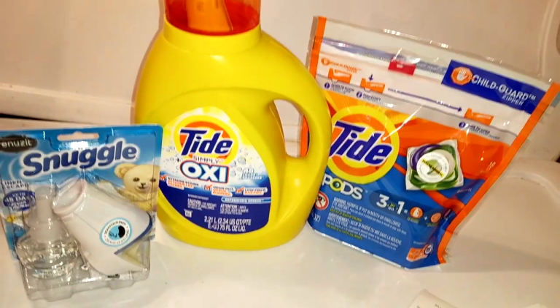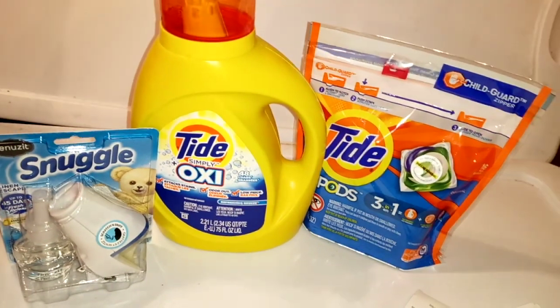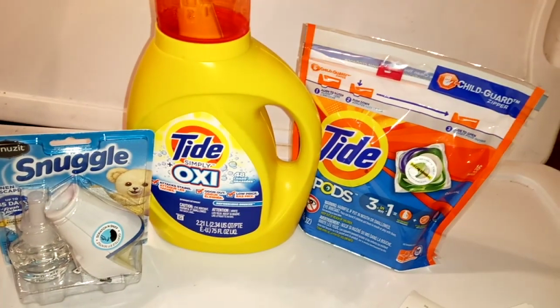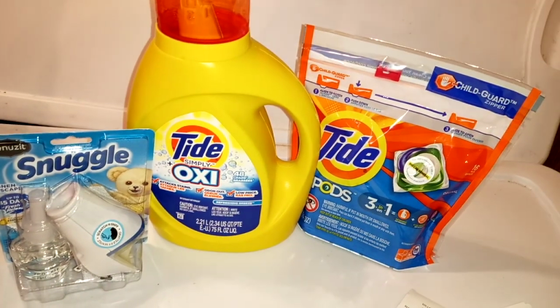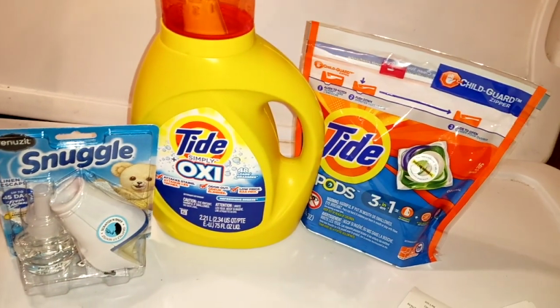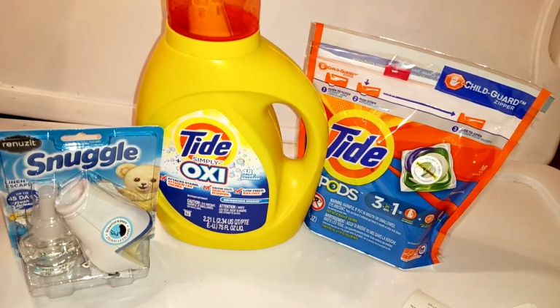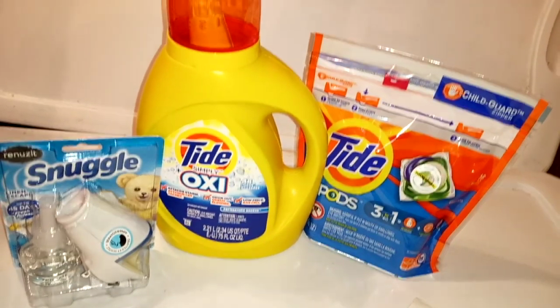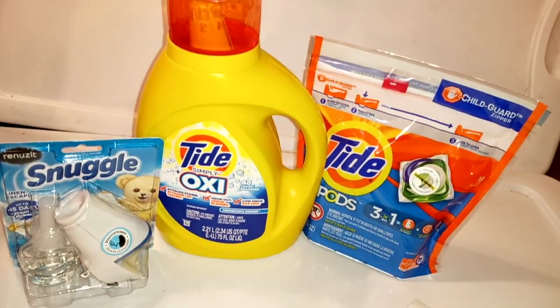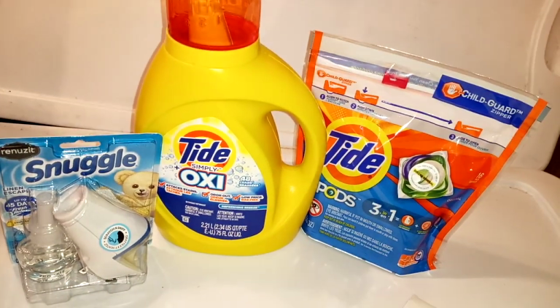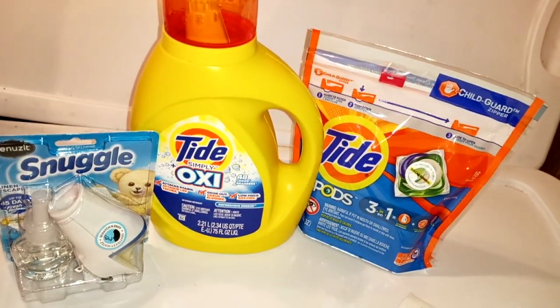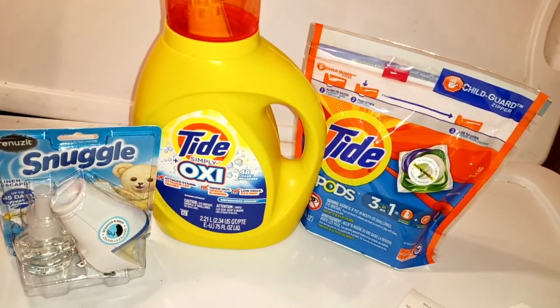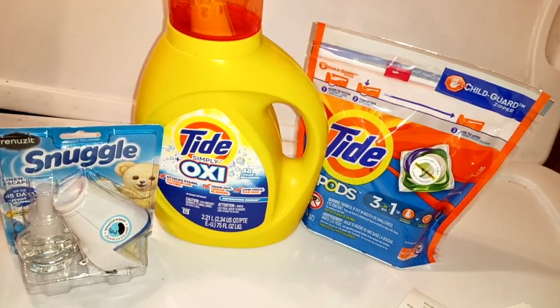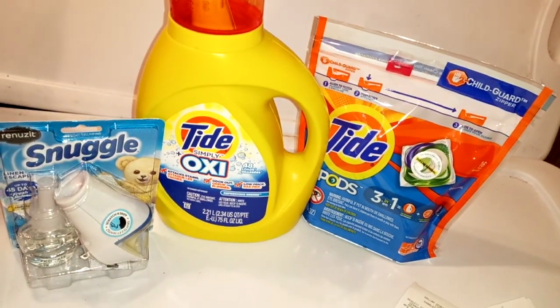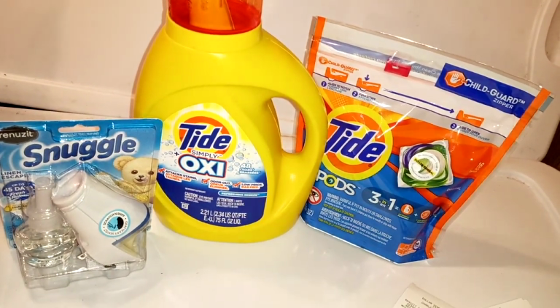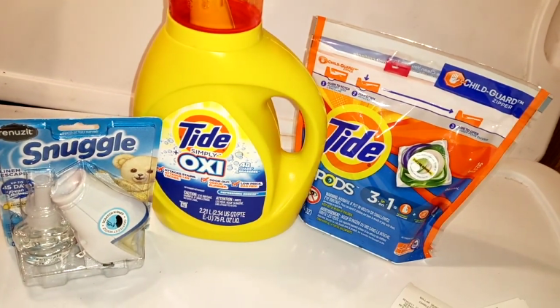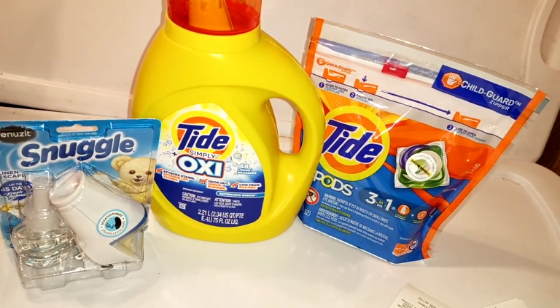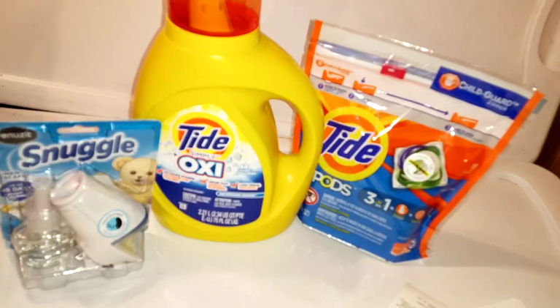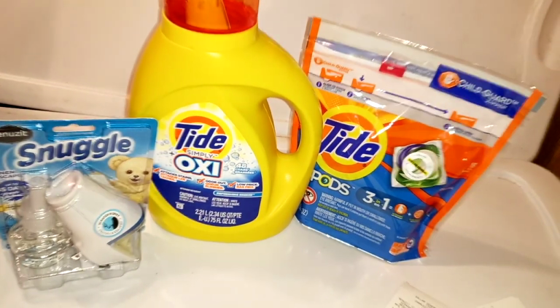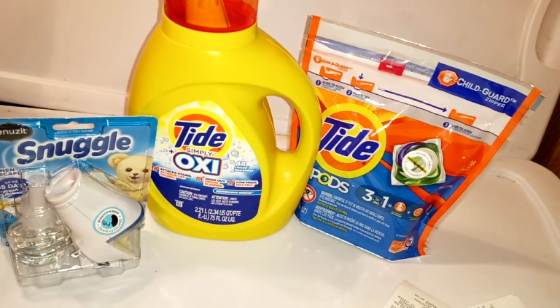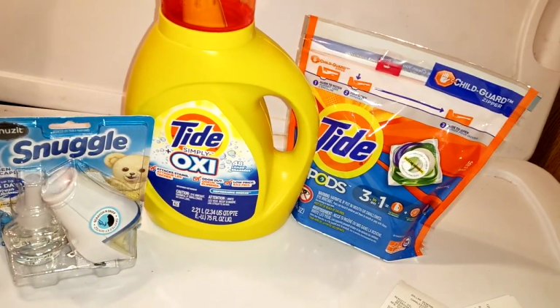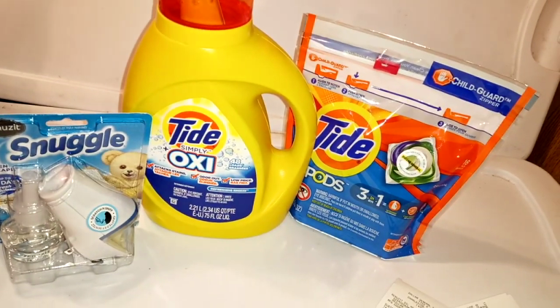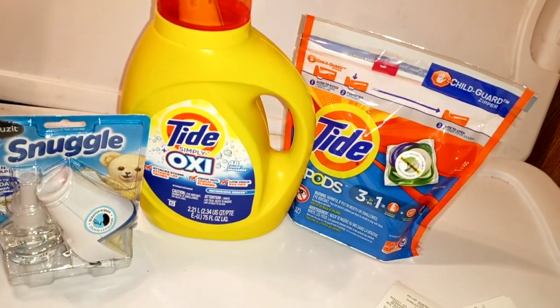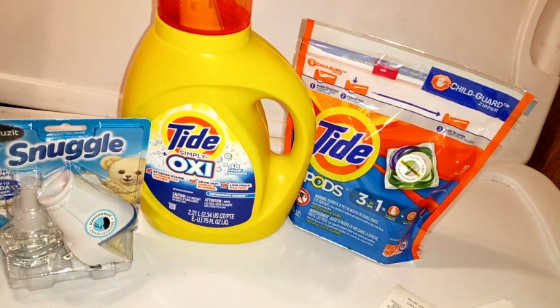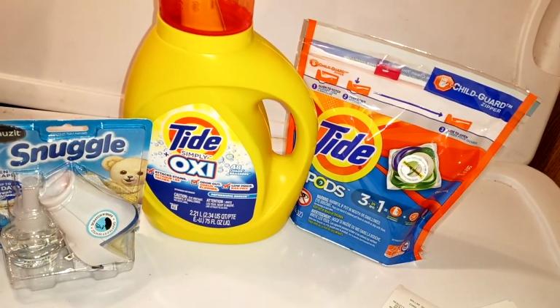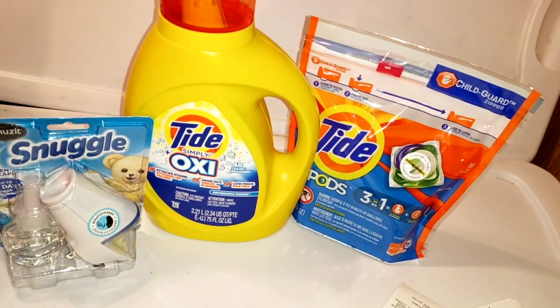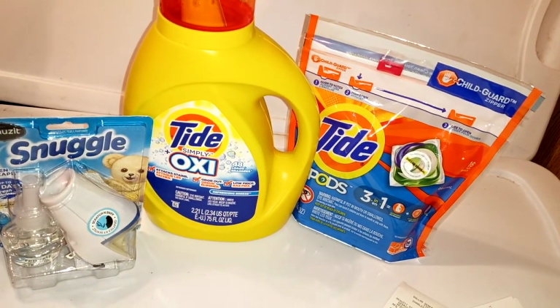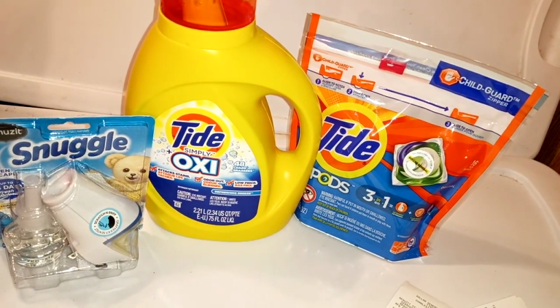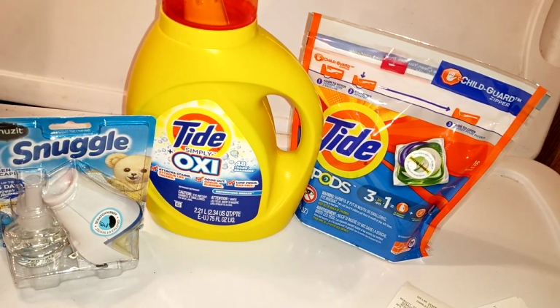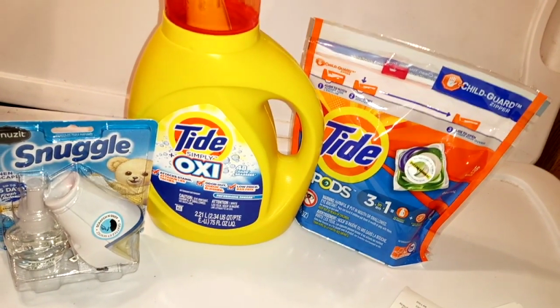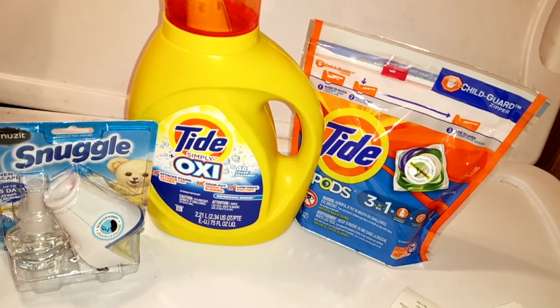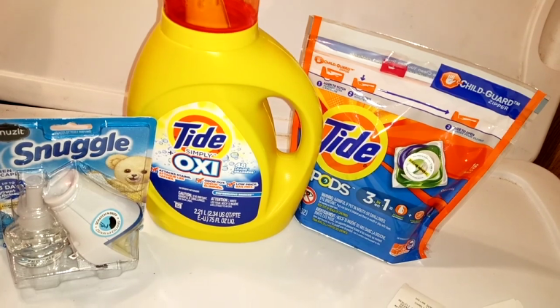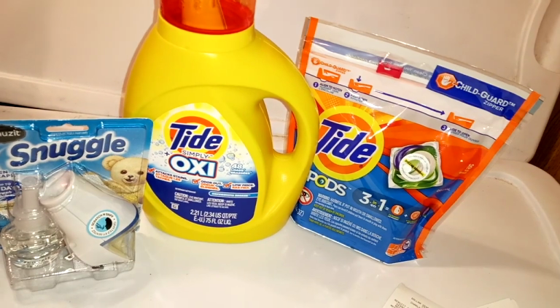Hello, crazy friends. It's Jenny, the Crazy Country Couponer, and welcome.